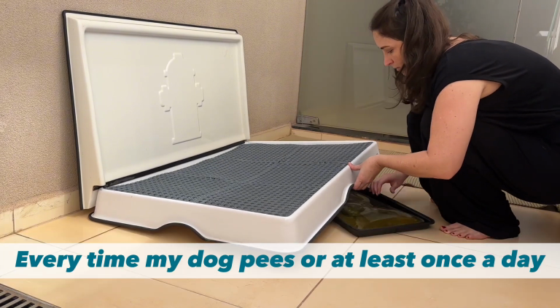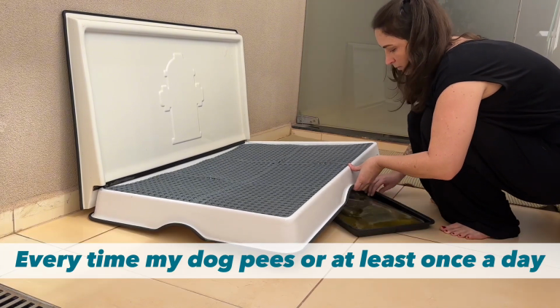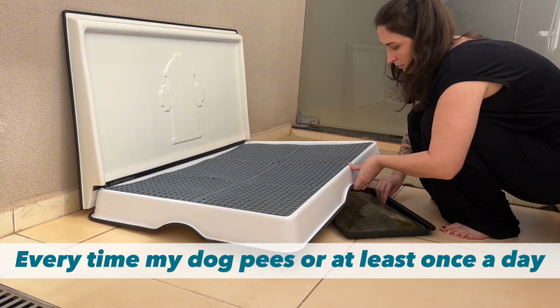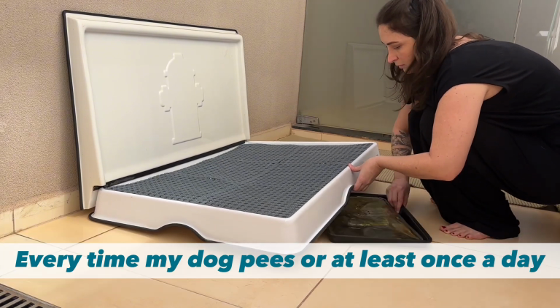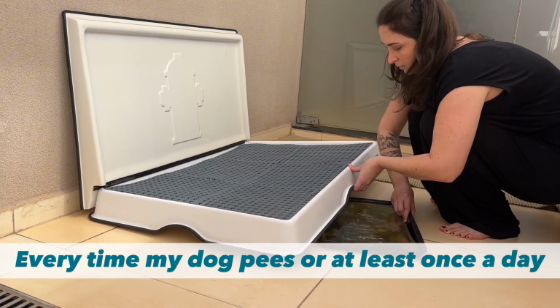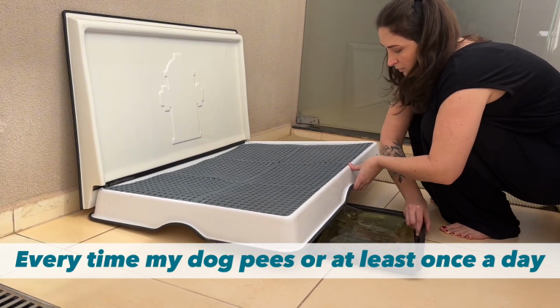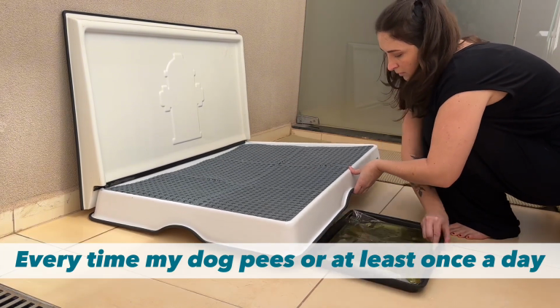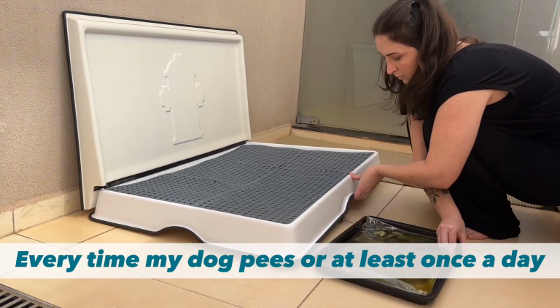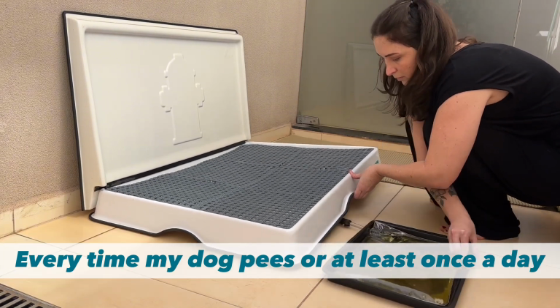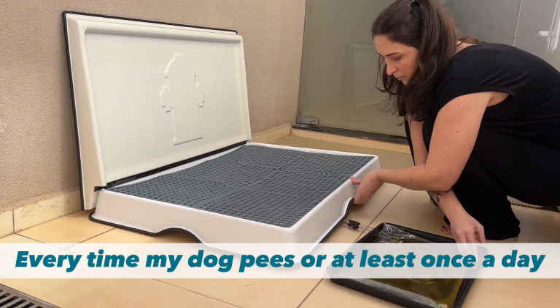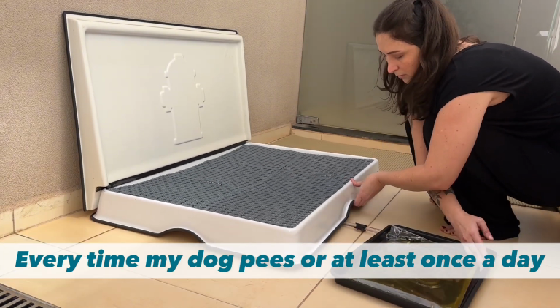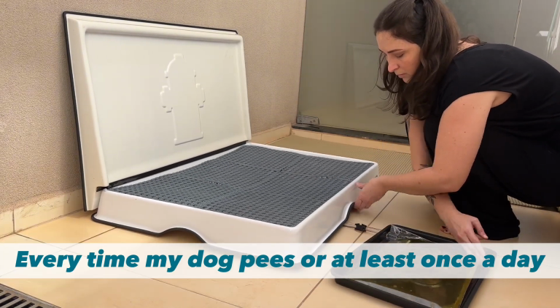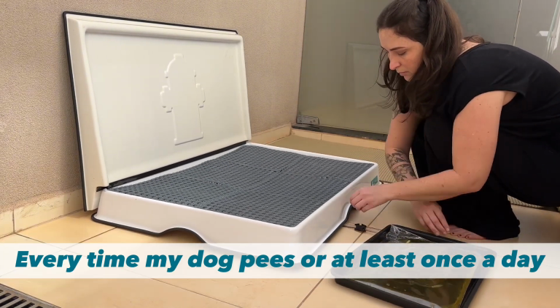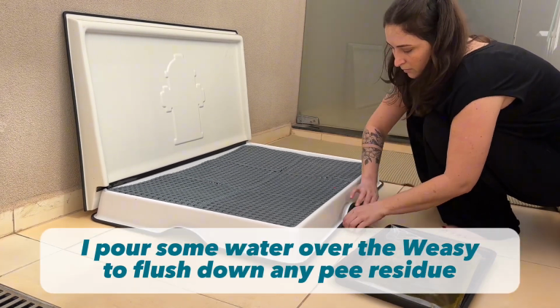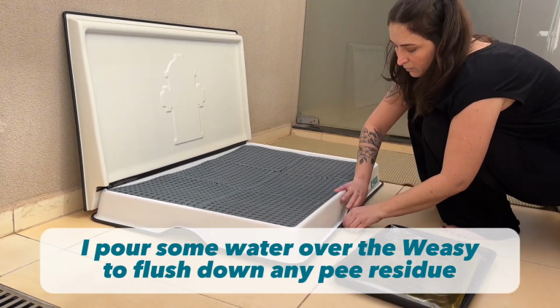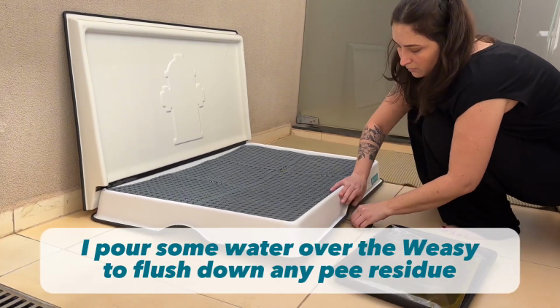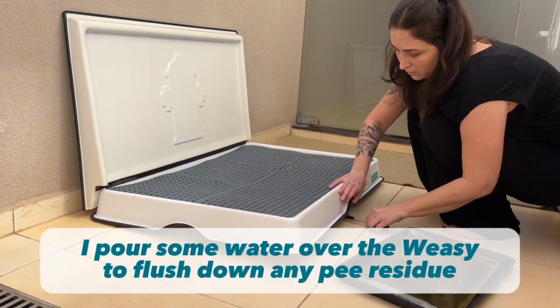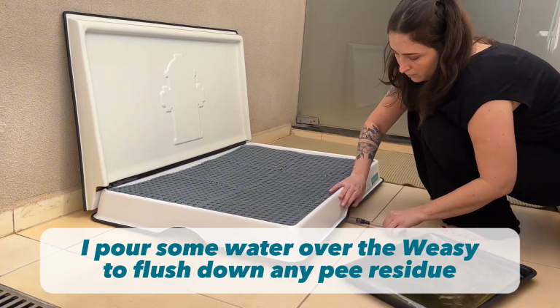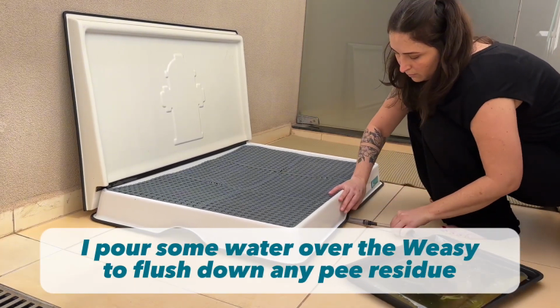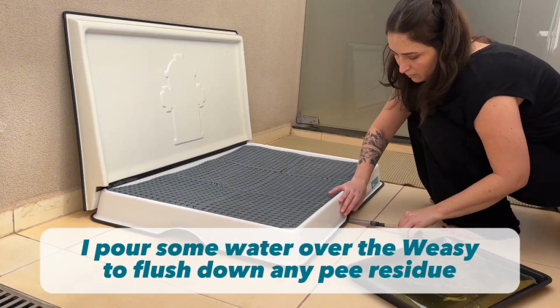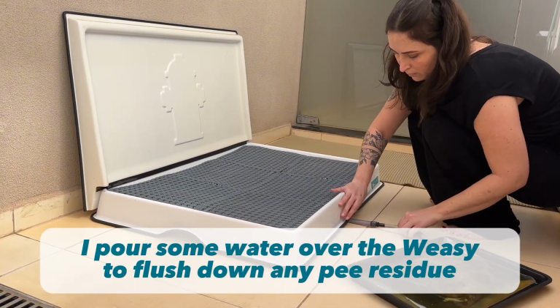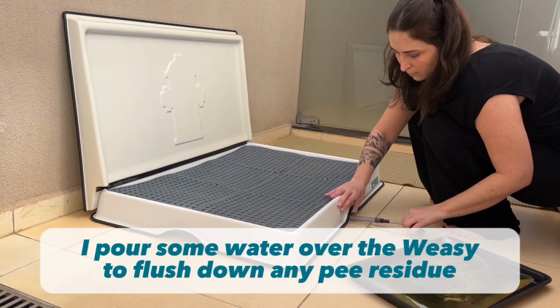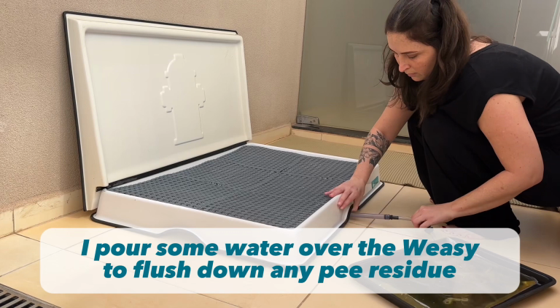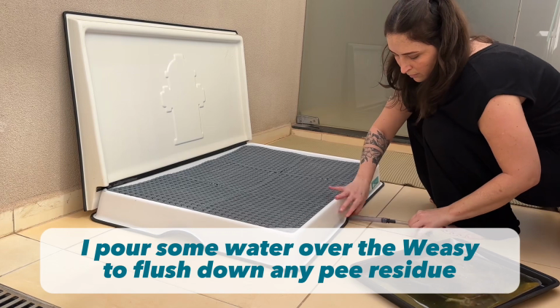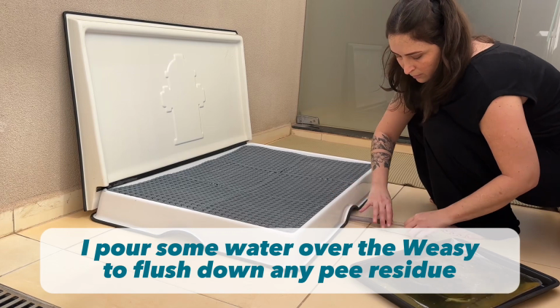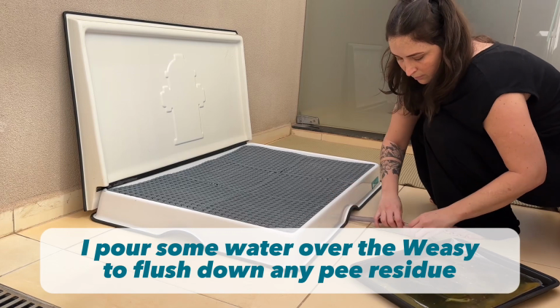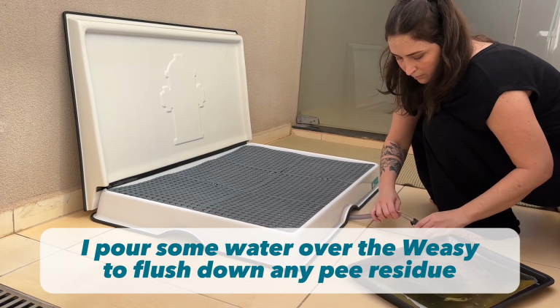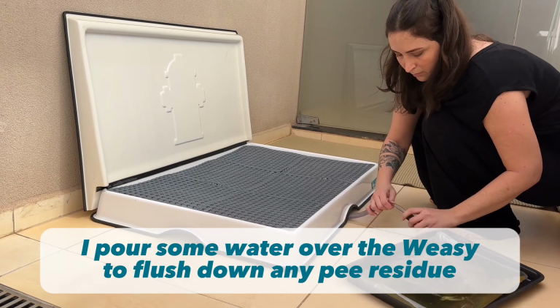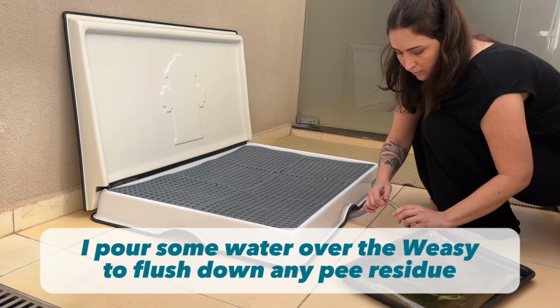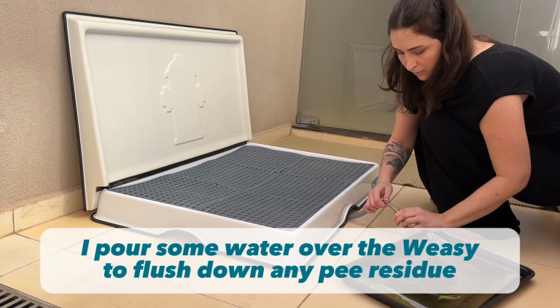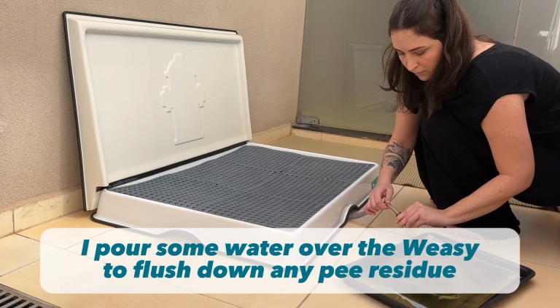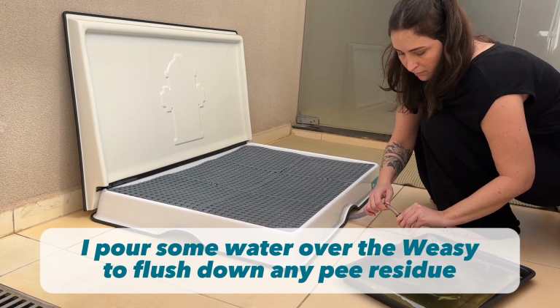Every time my dog pees, or at least once a day, I pour some water over the Wheezy to flush down any pee residue.